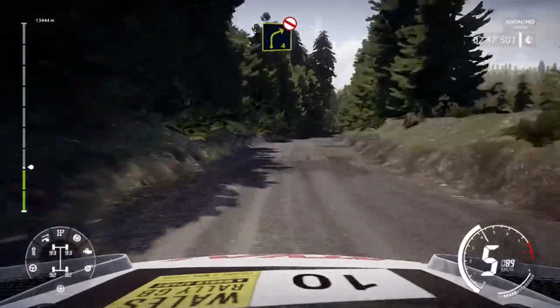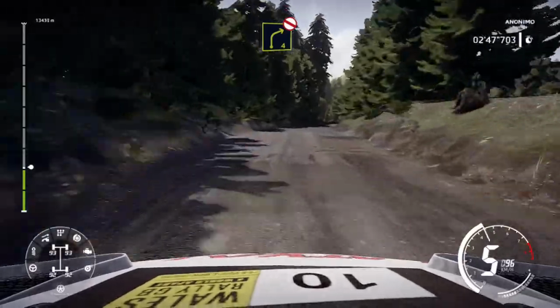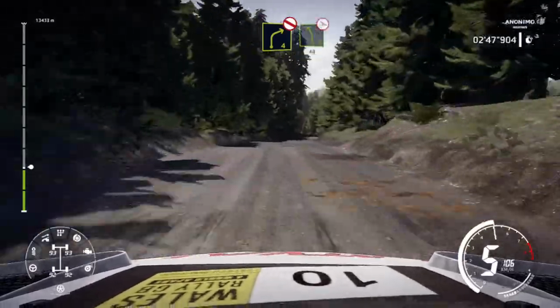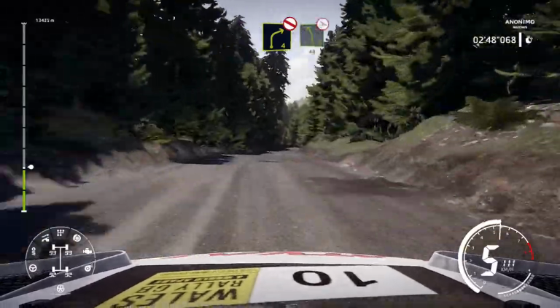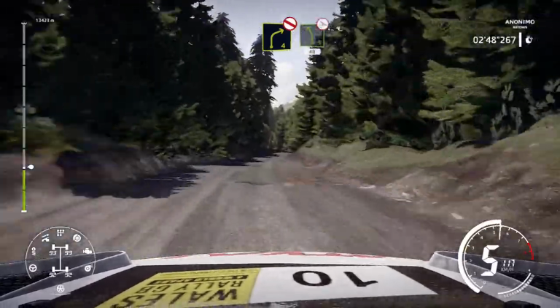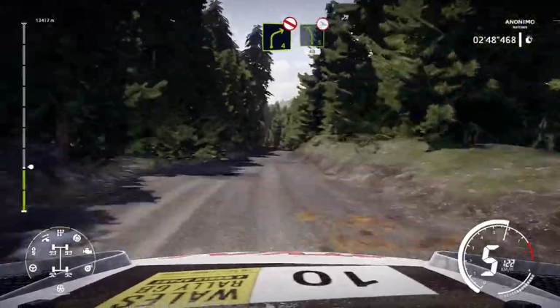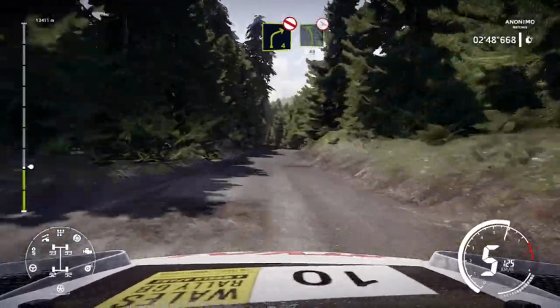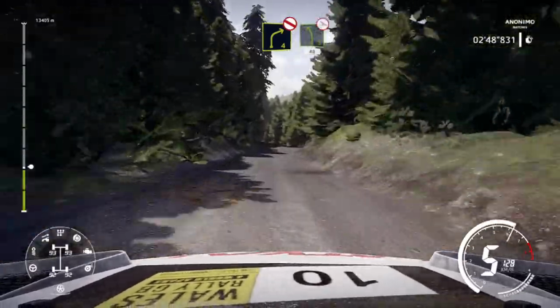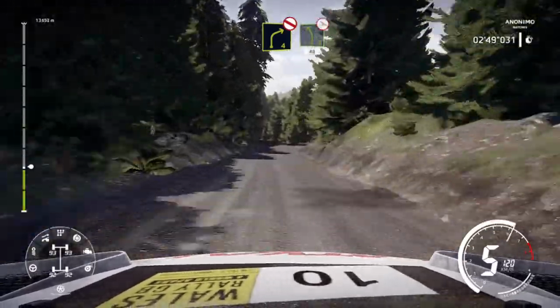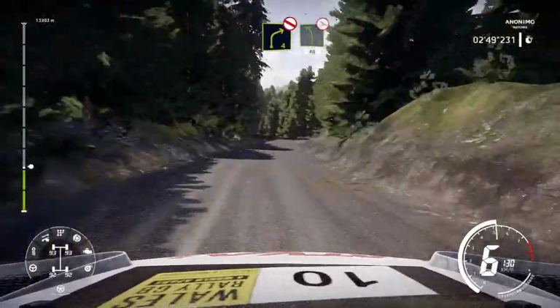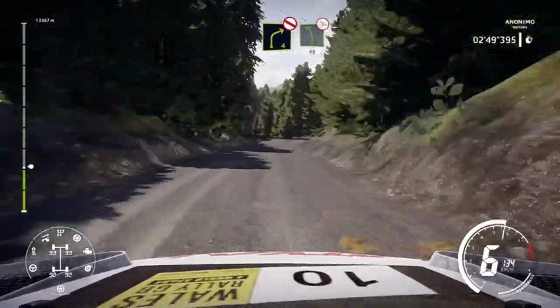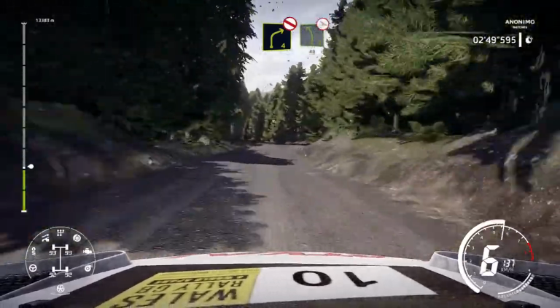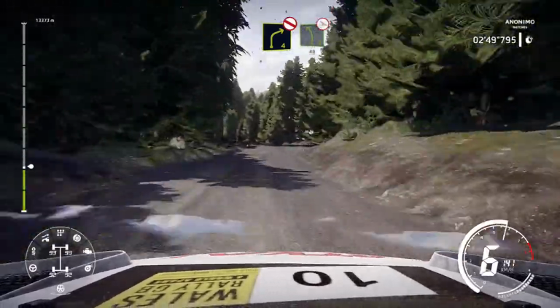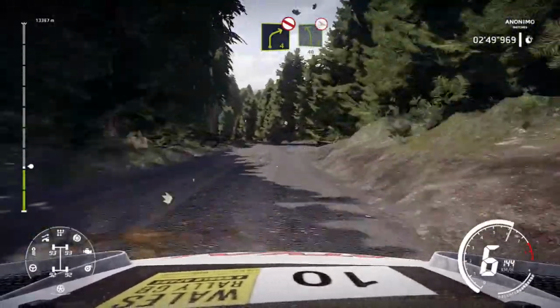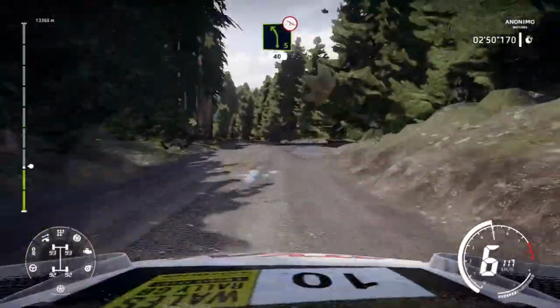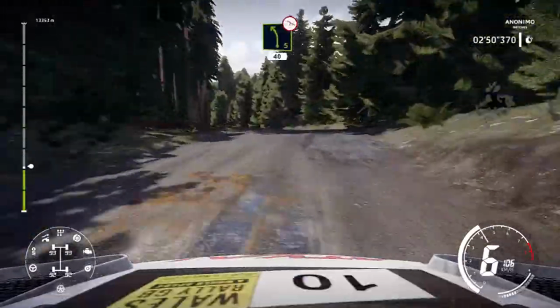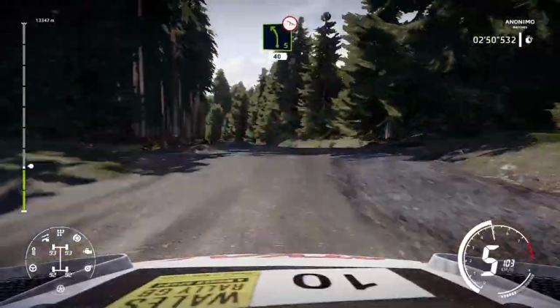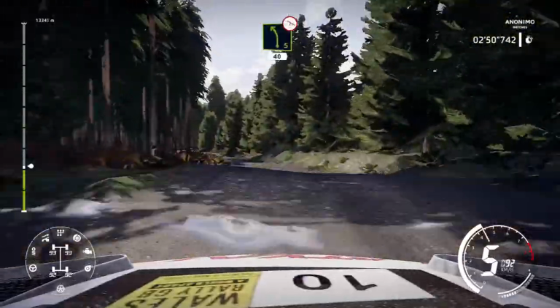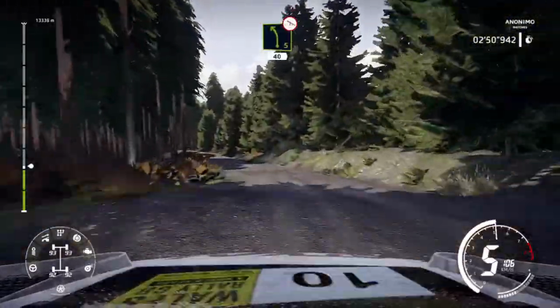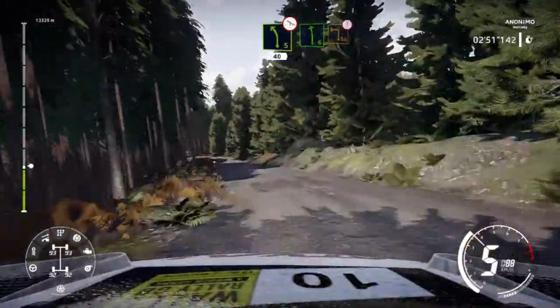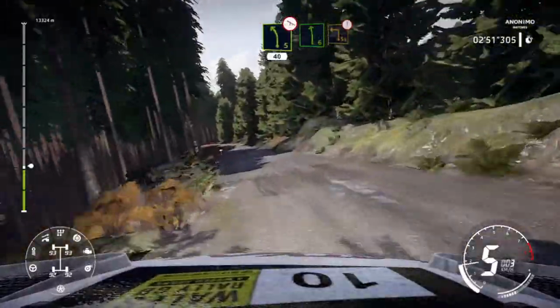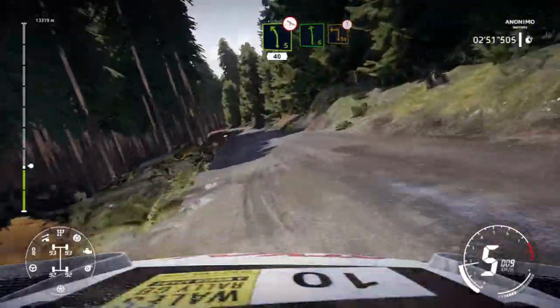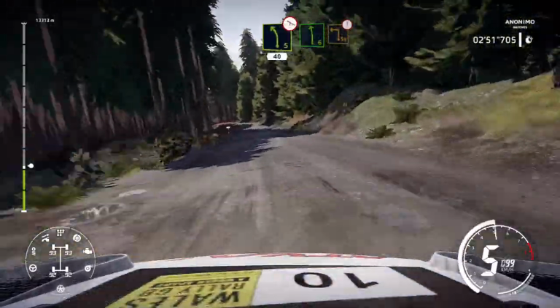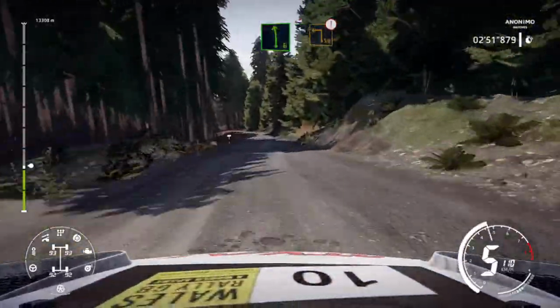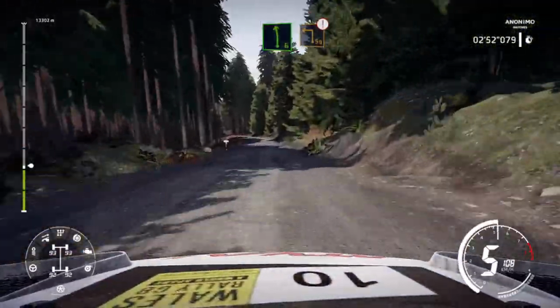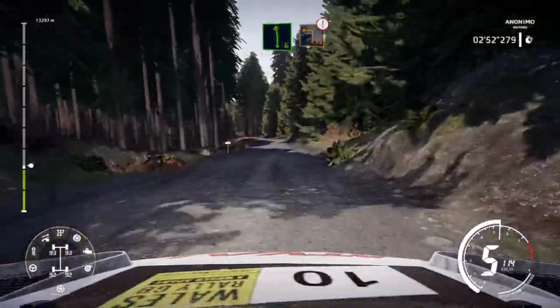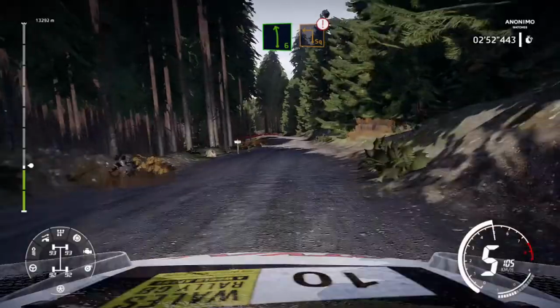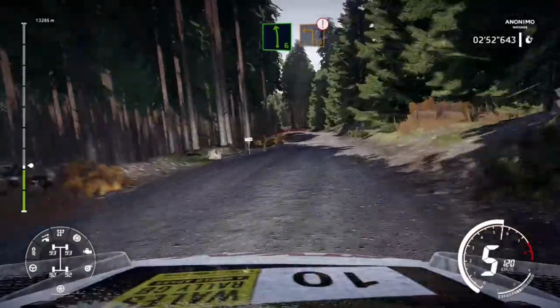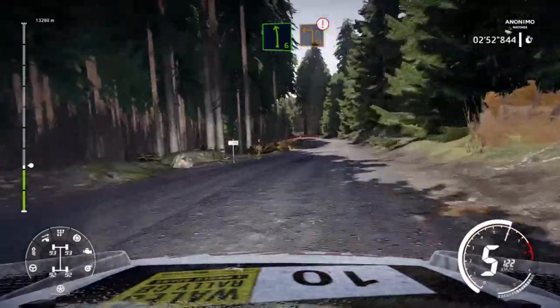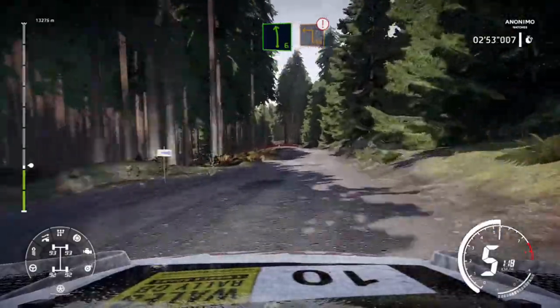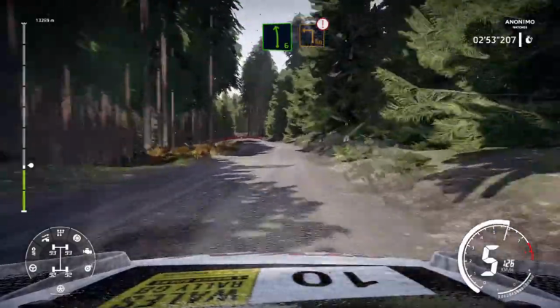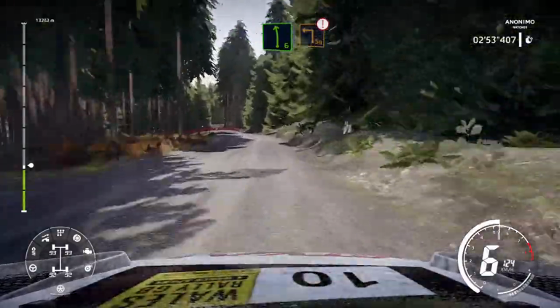And caution, left 5, over bump, off camber, 40, left 6, and caution, square left, big cut.